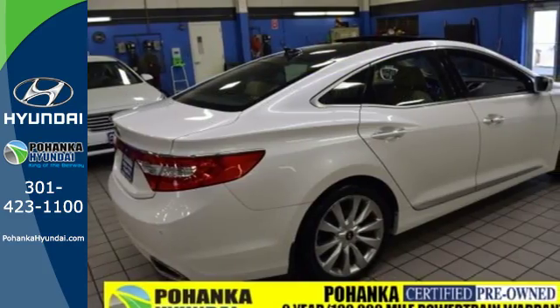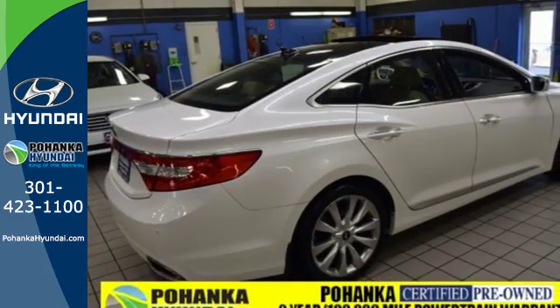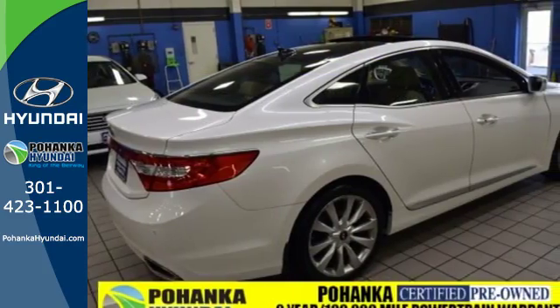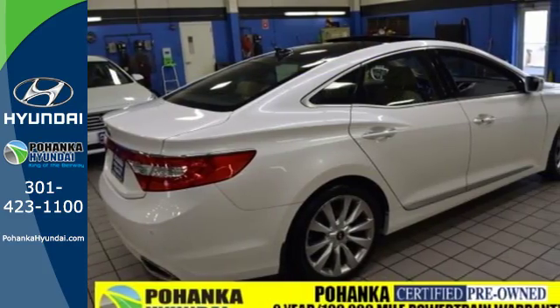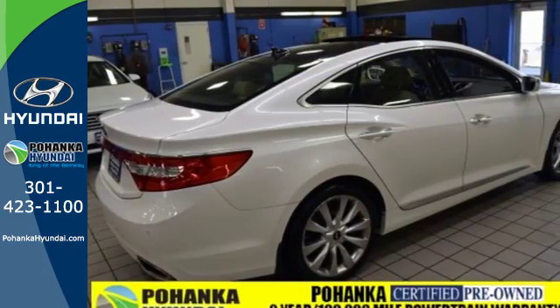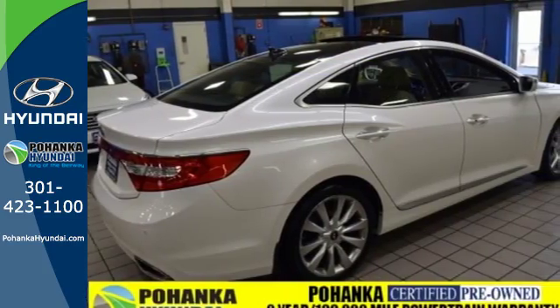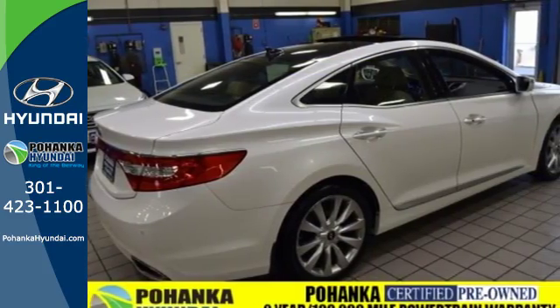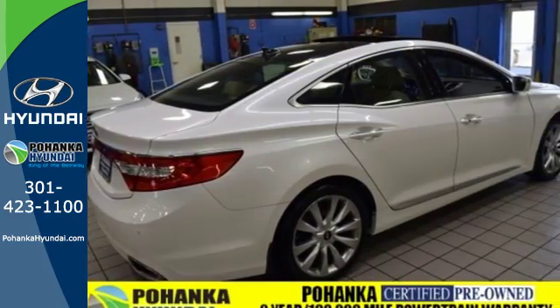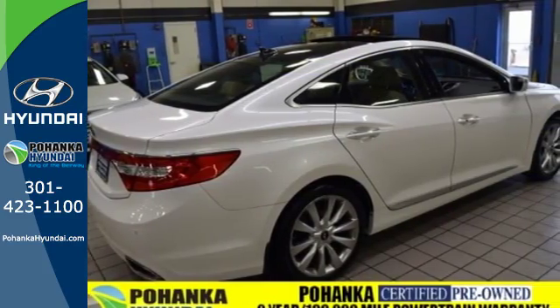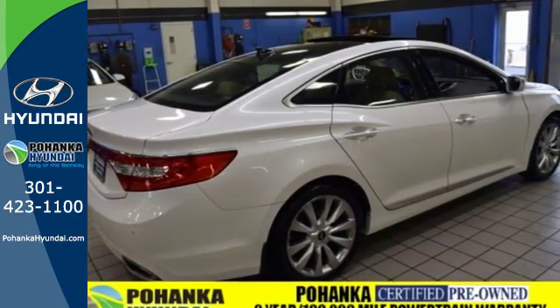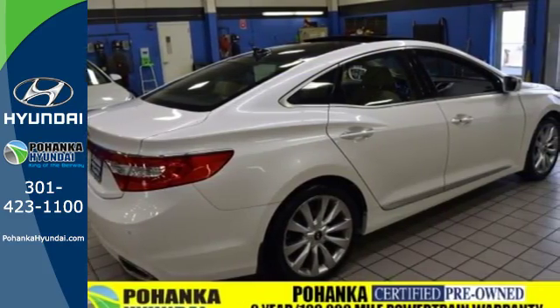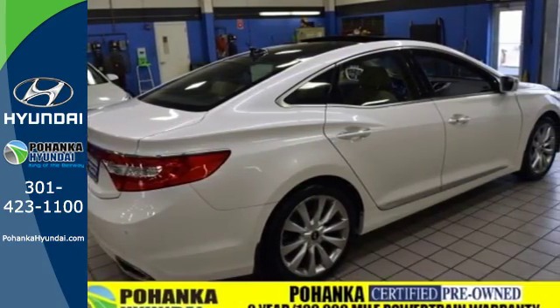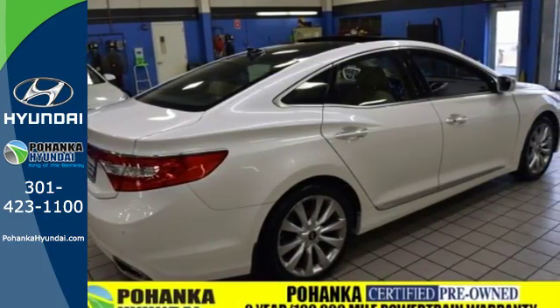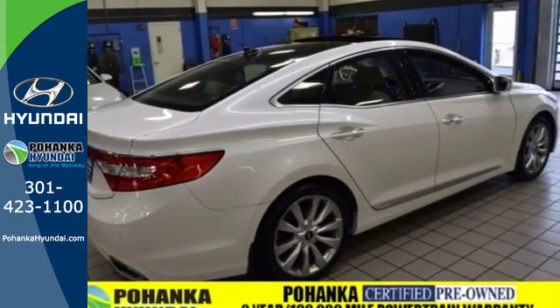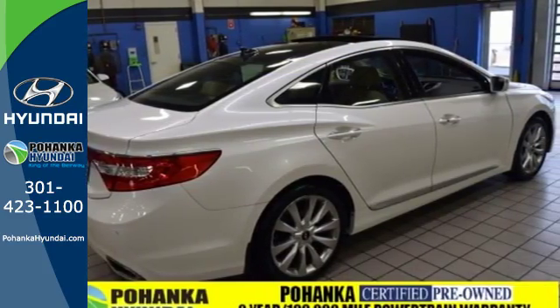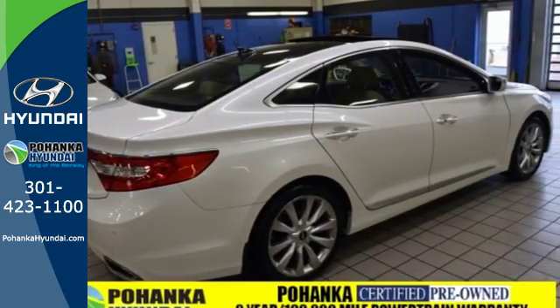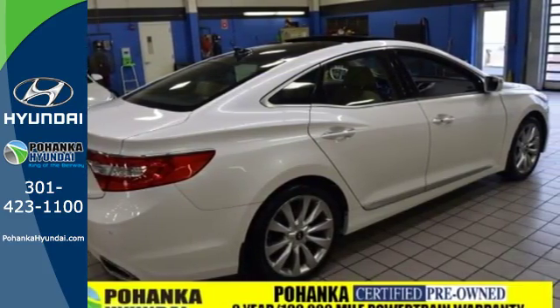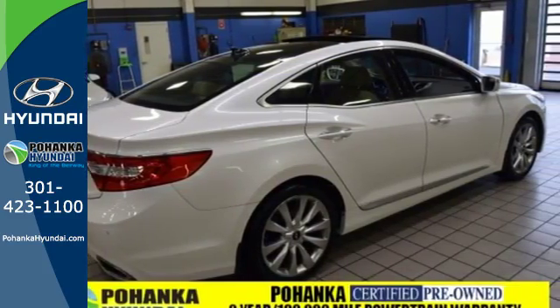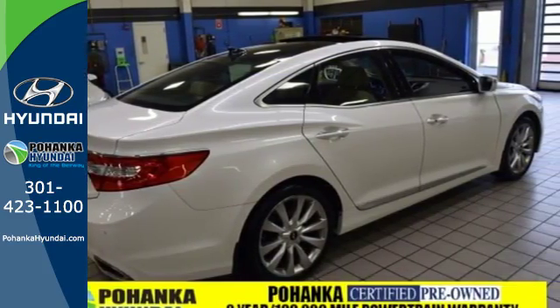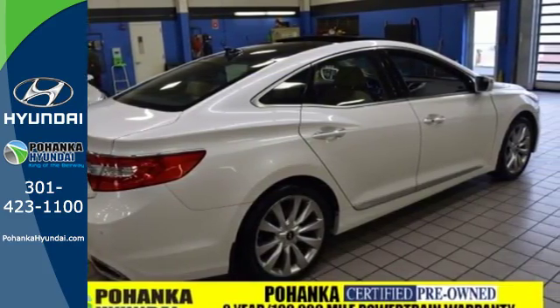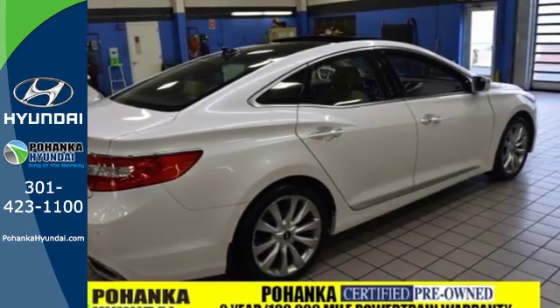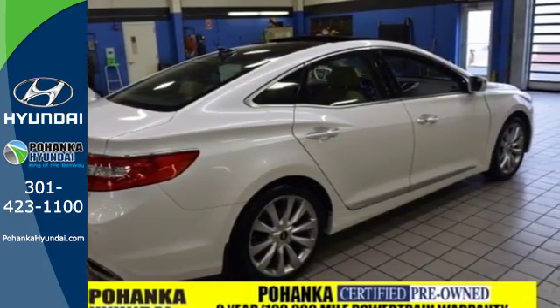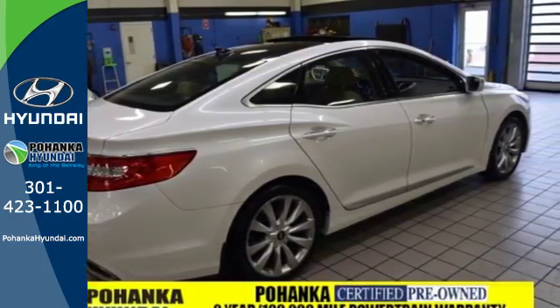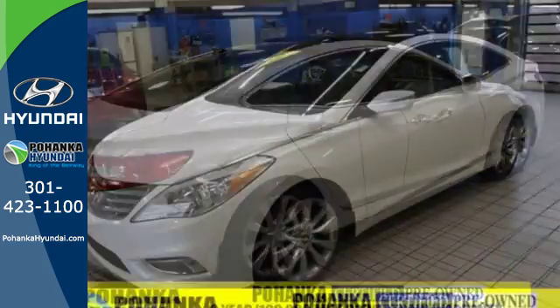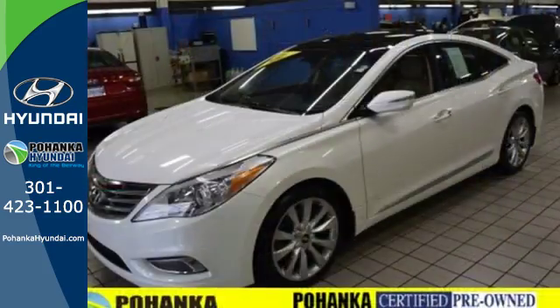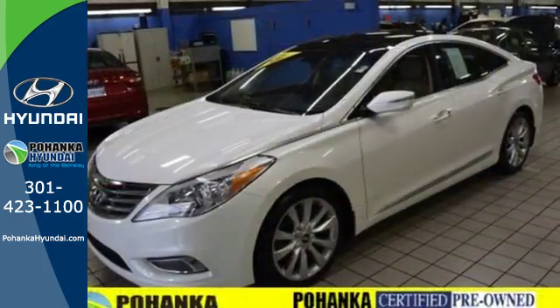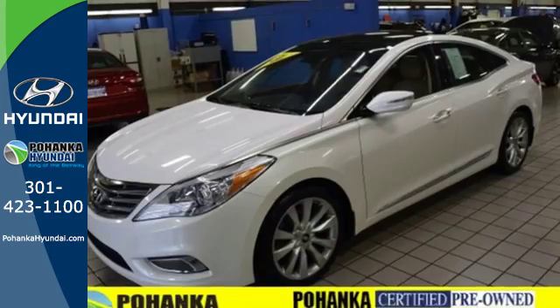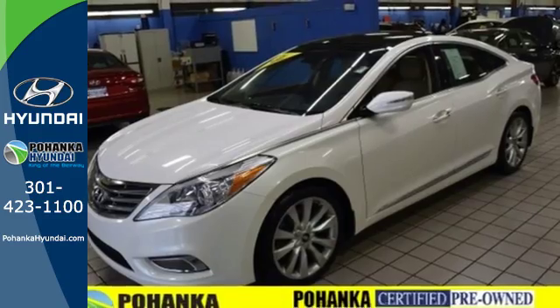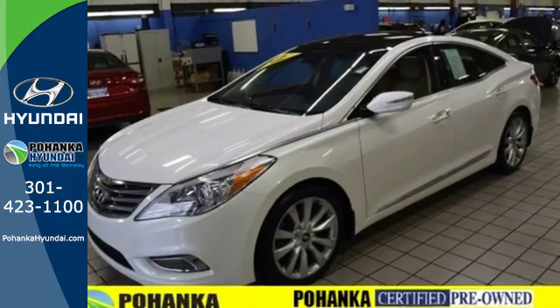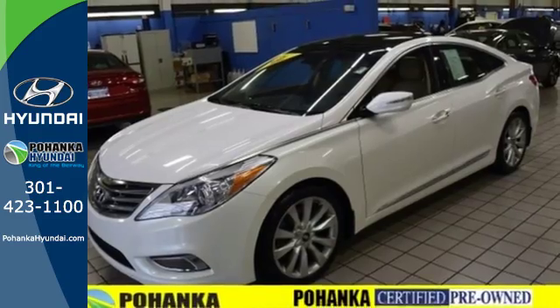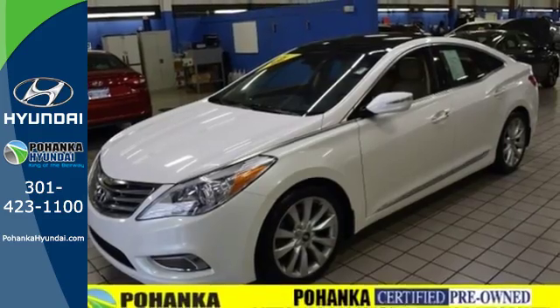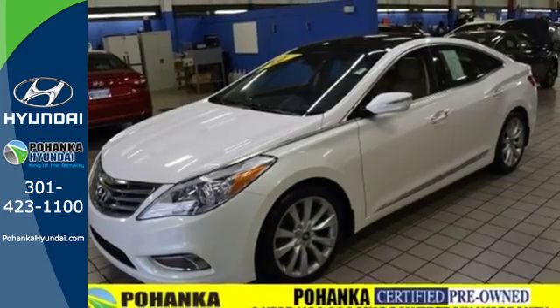Top features include remote keyless entry, heated mirrors, and climate control.